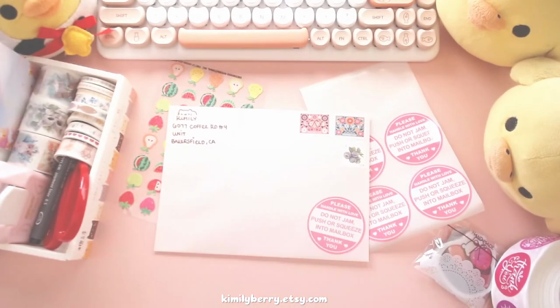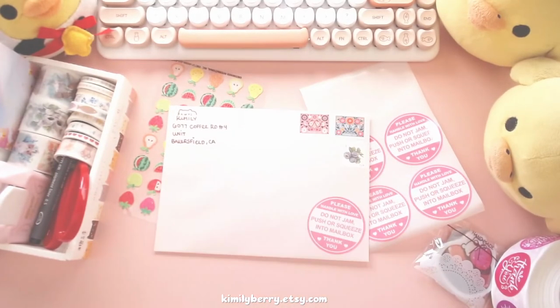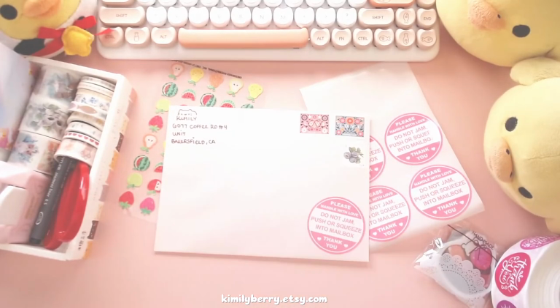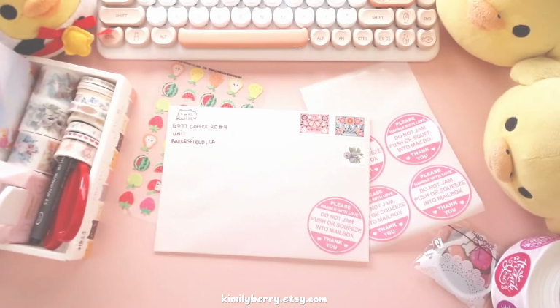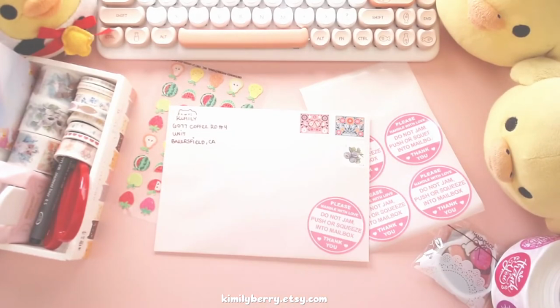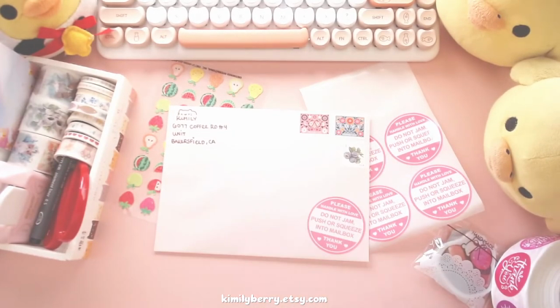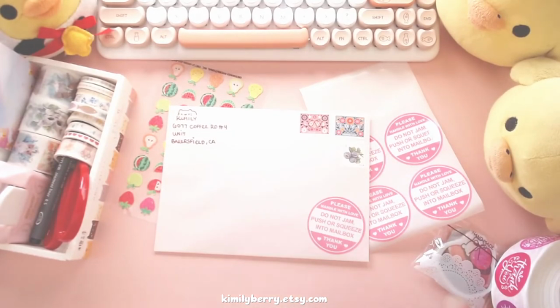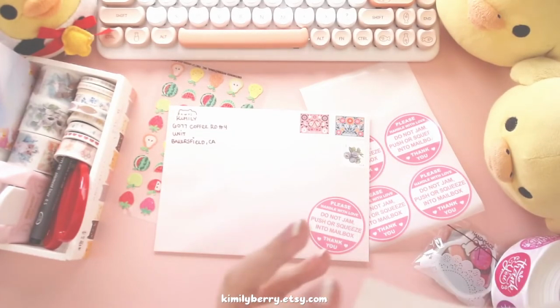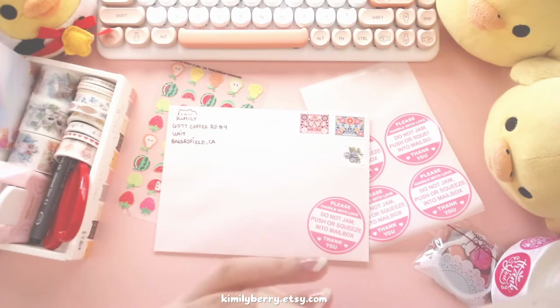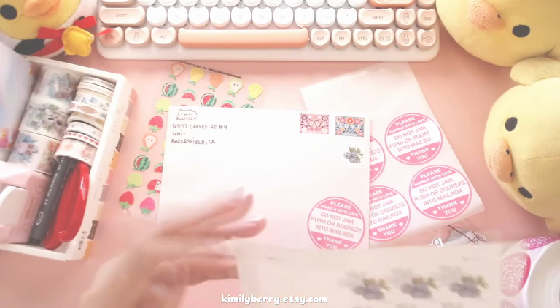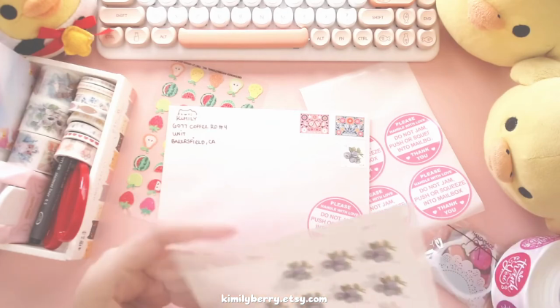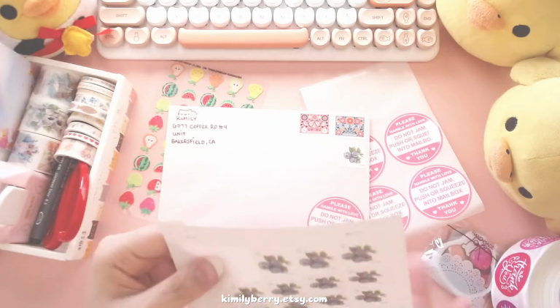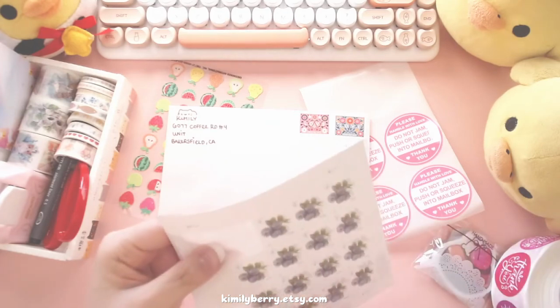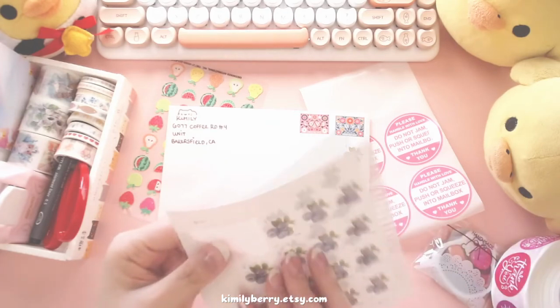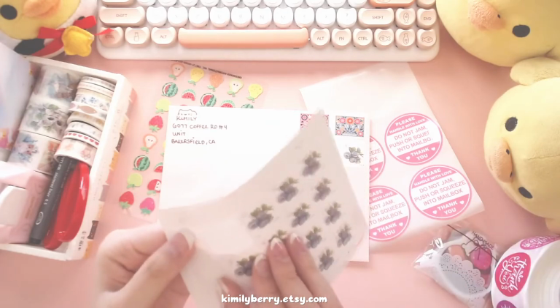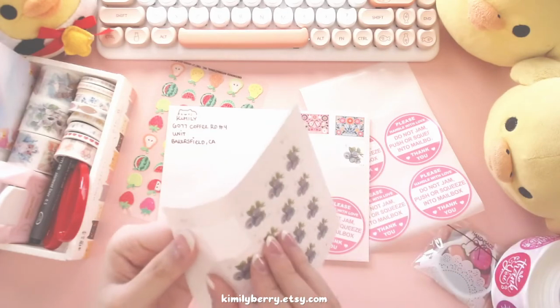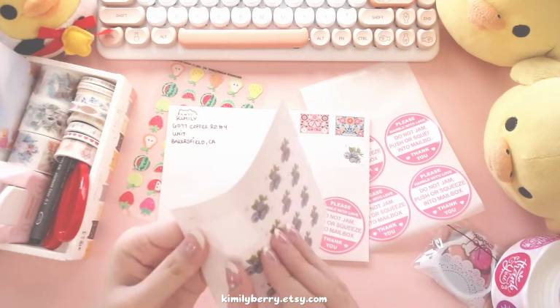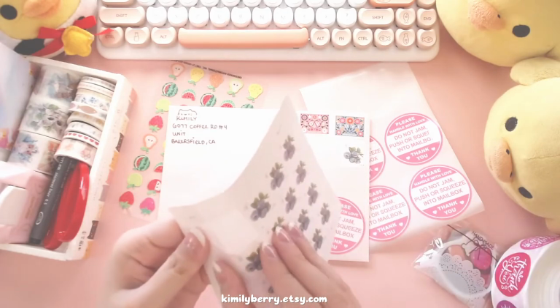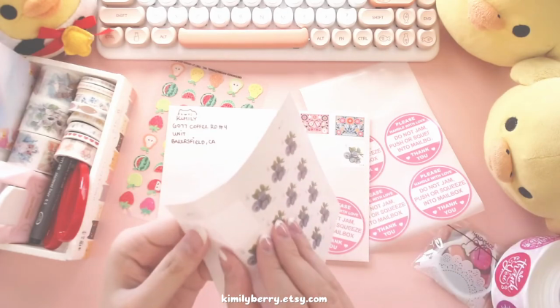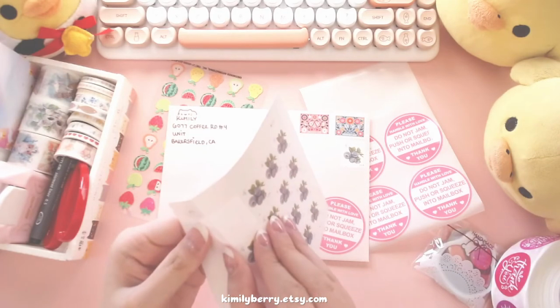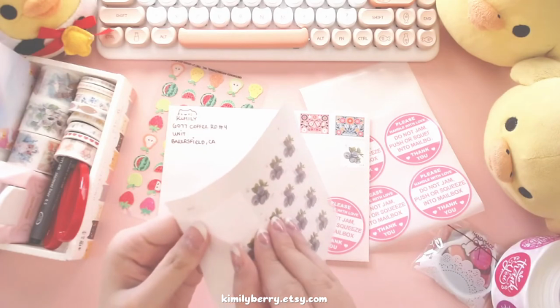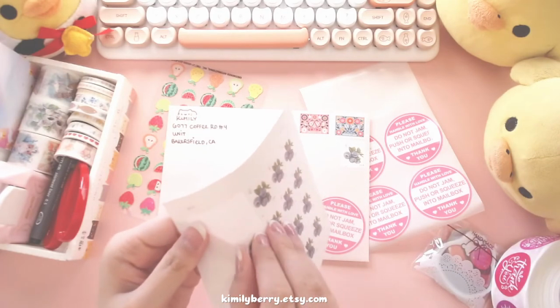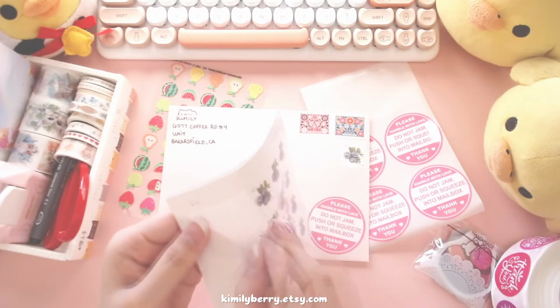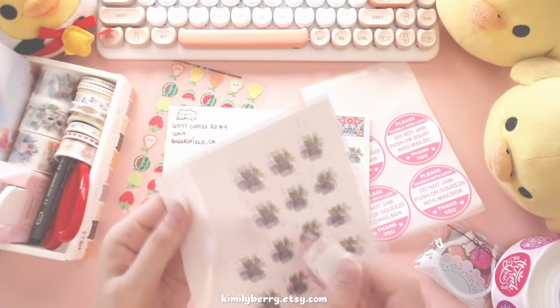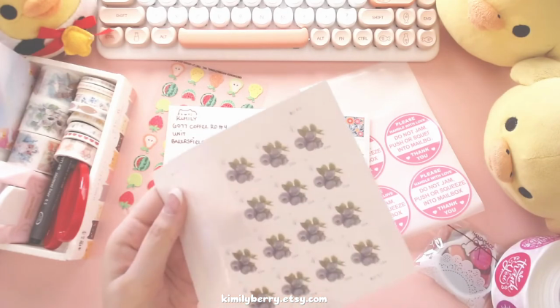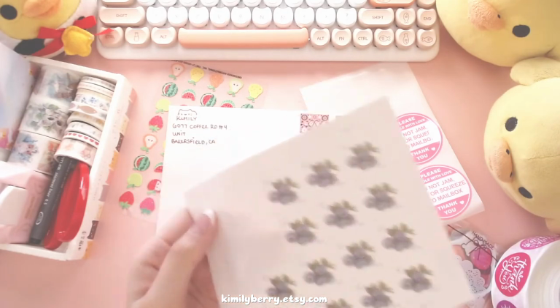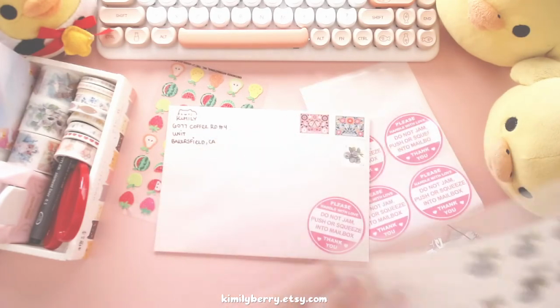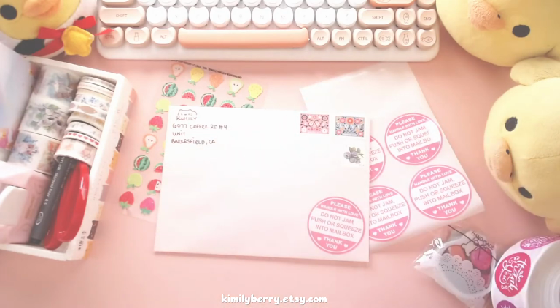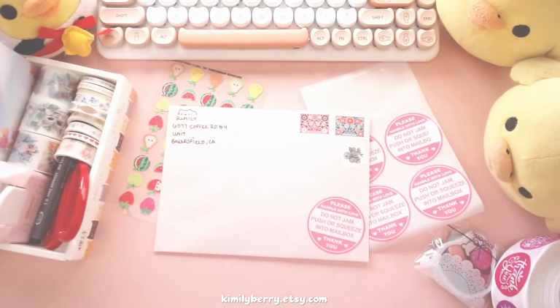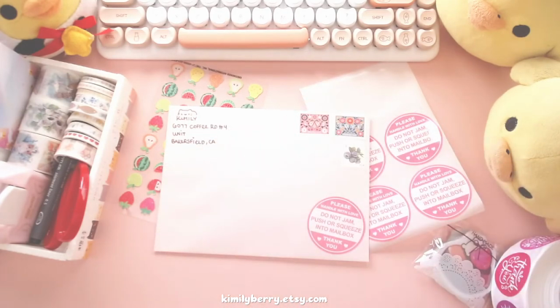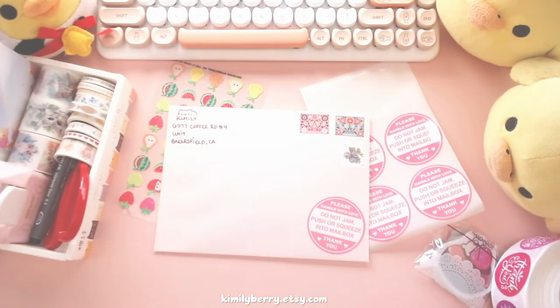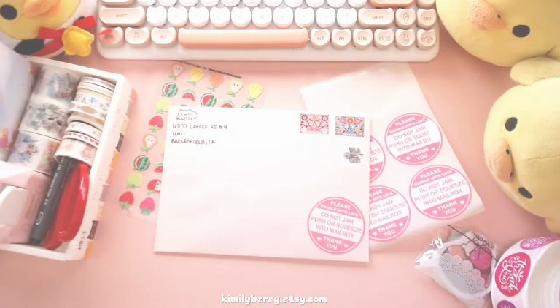And because I can't do math, I am sticking too many stamps on it.